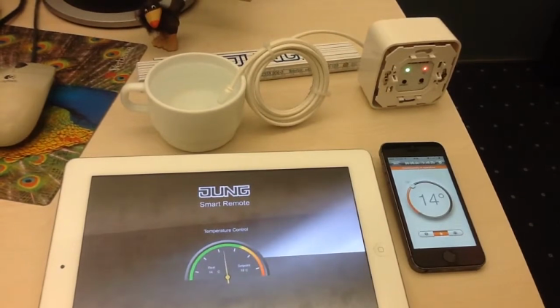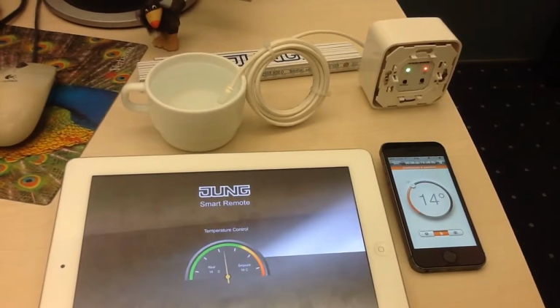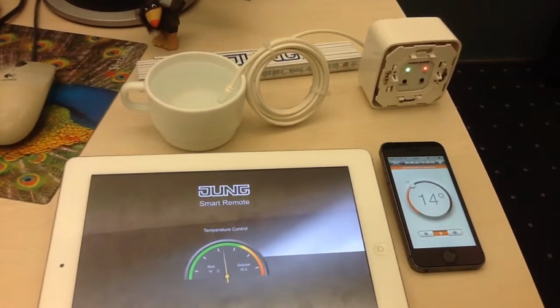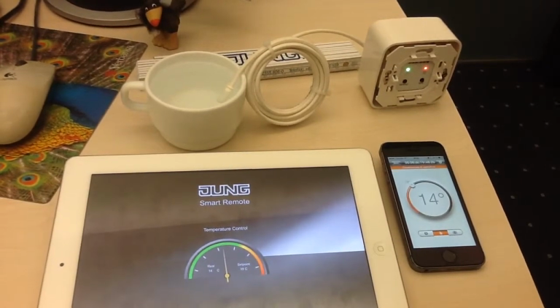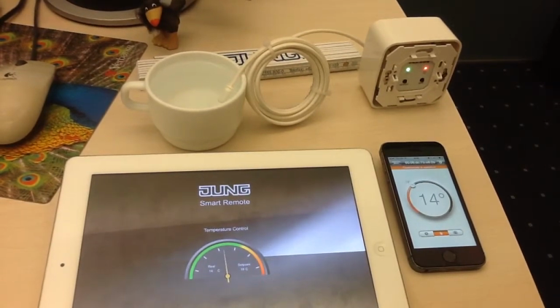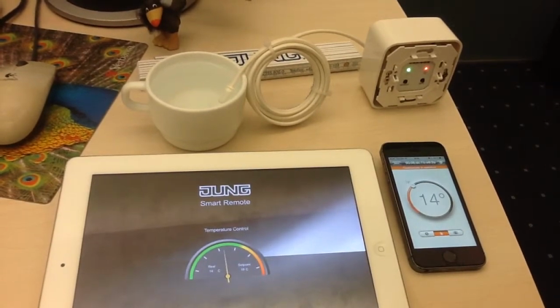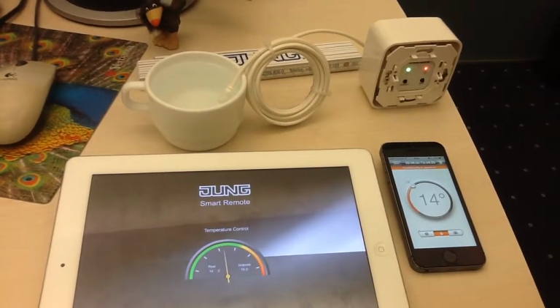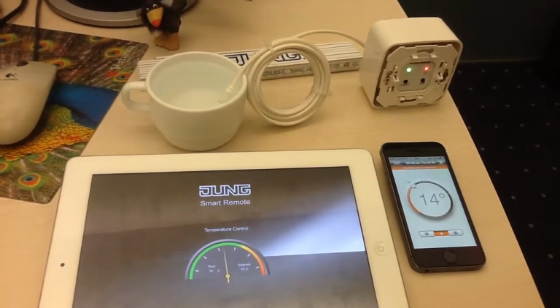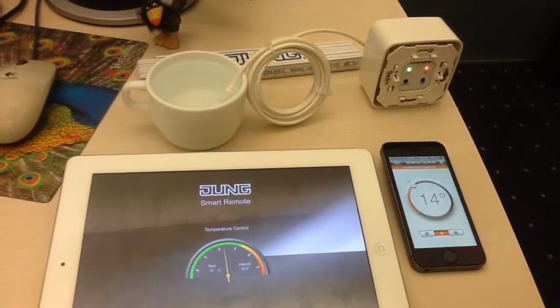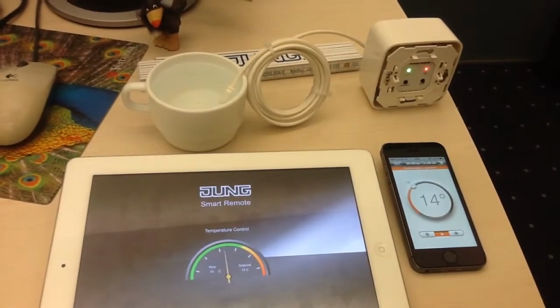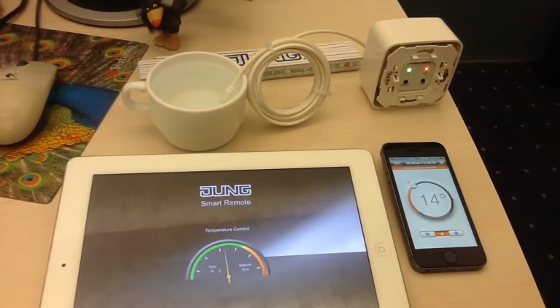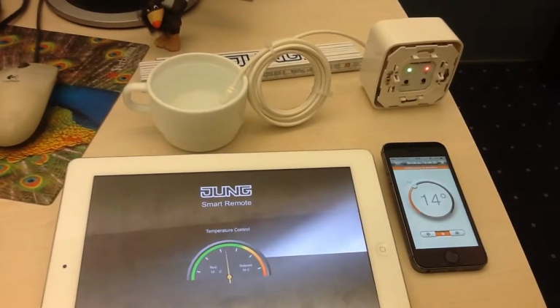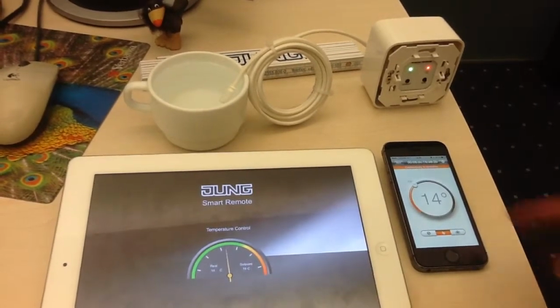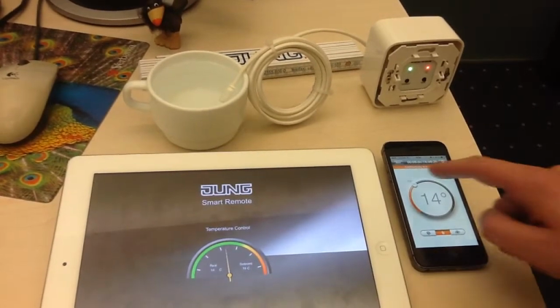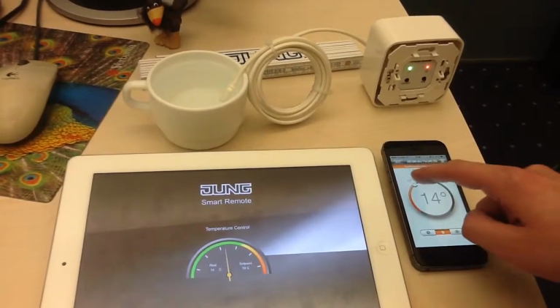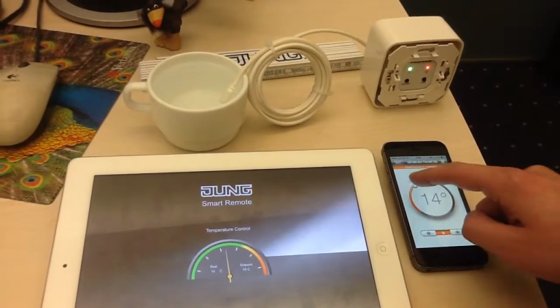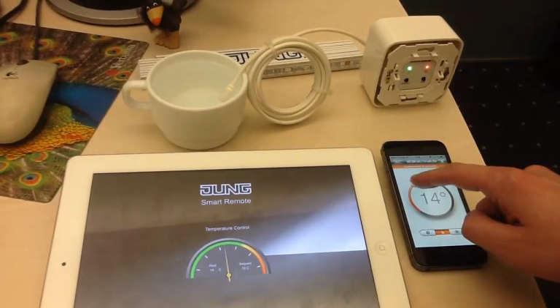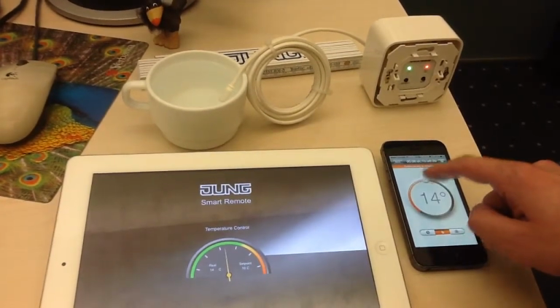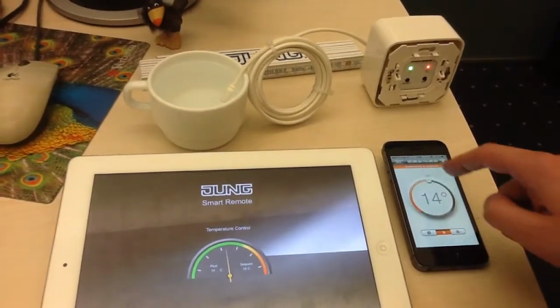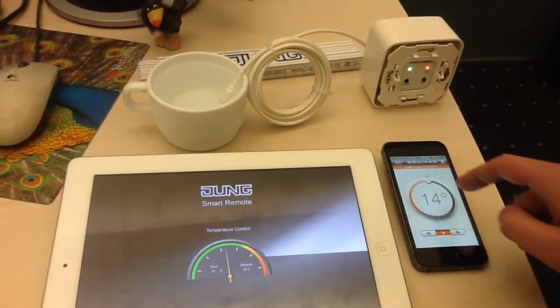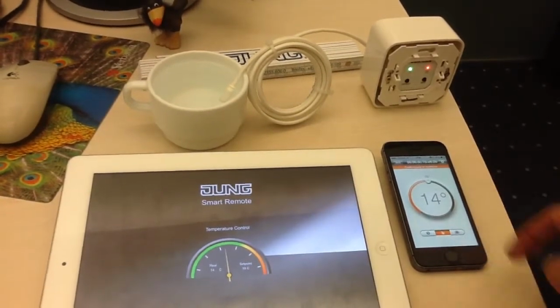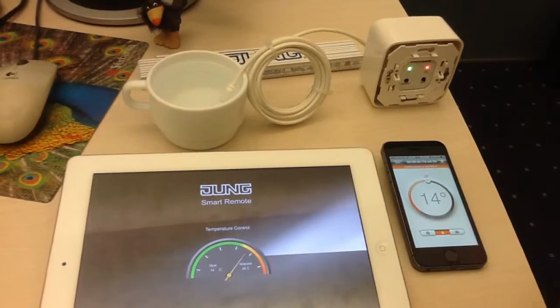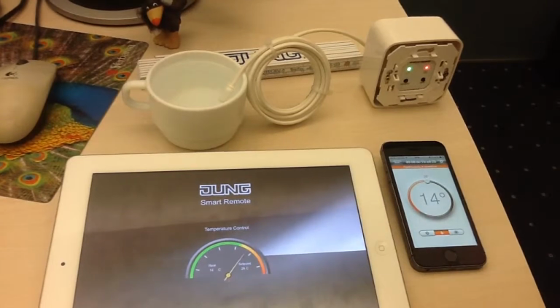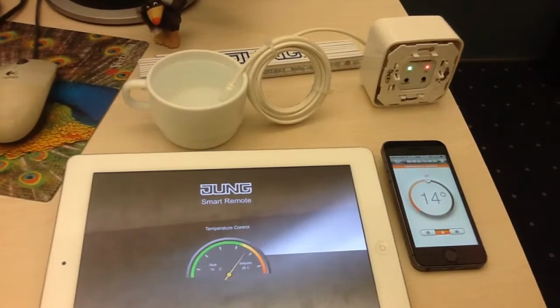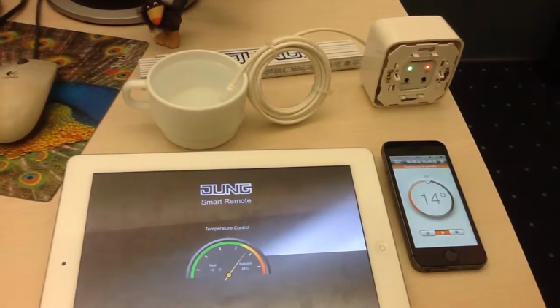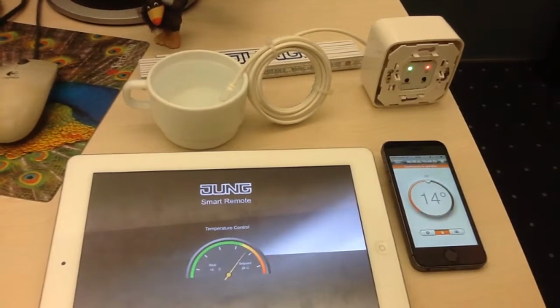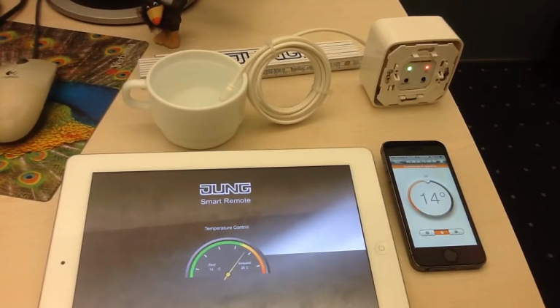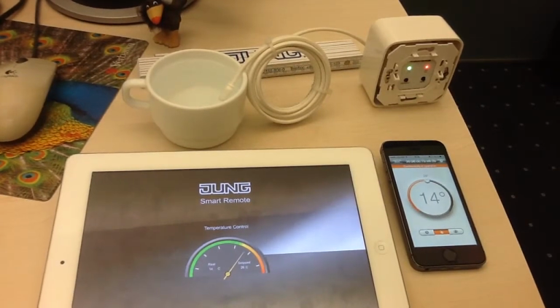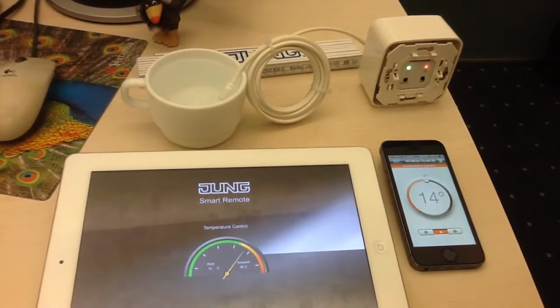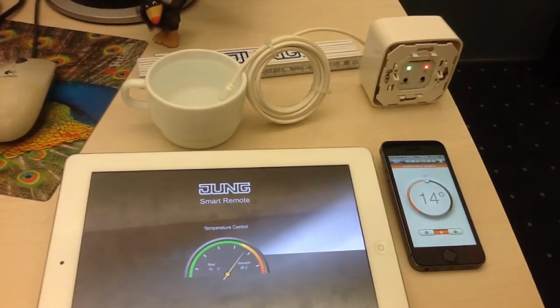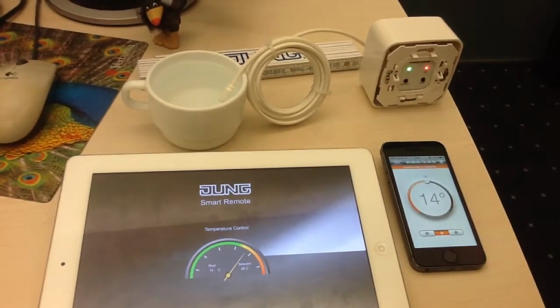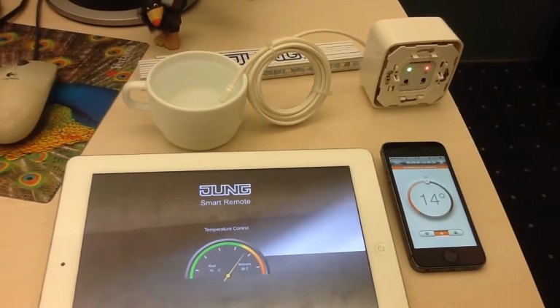As we can see, the temperature is dropping on both apps and the feedbacks are going in both ways.